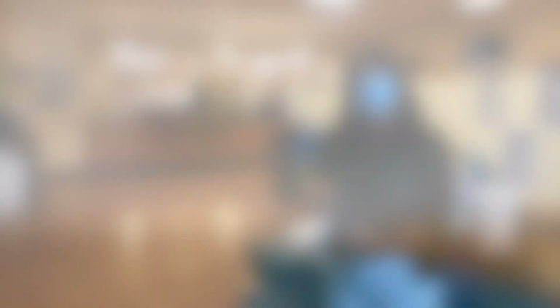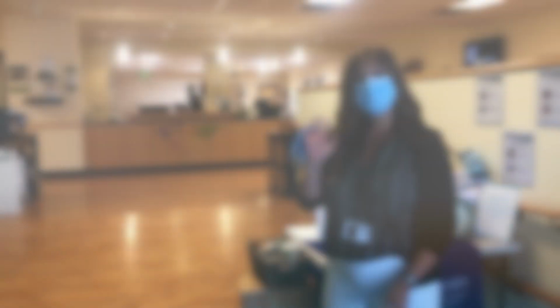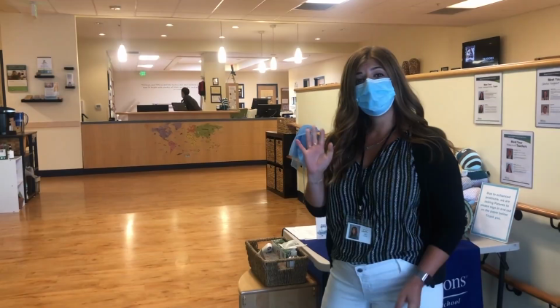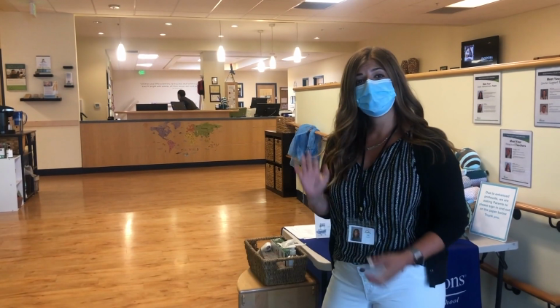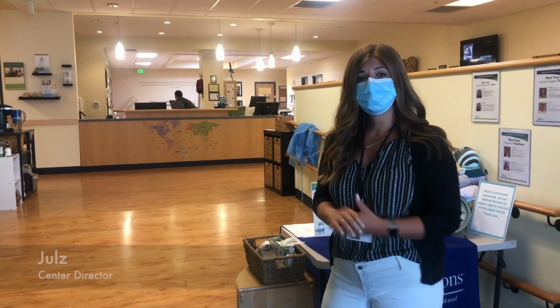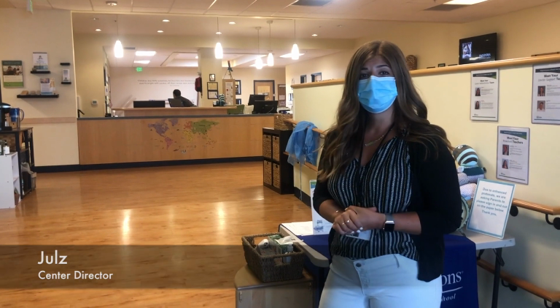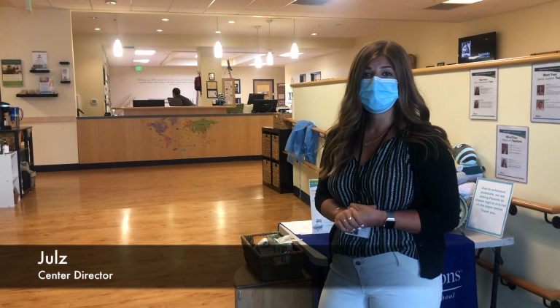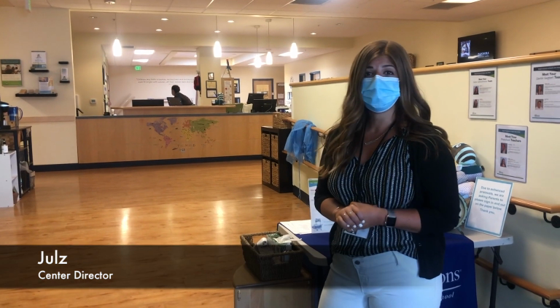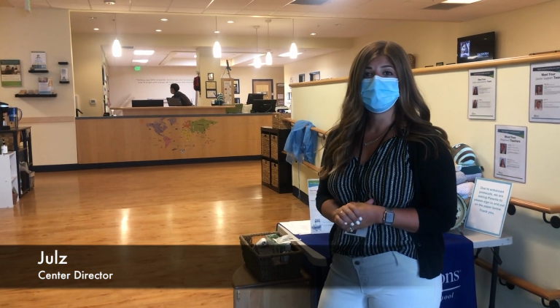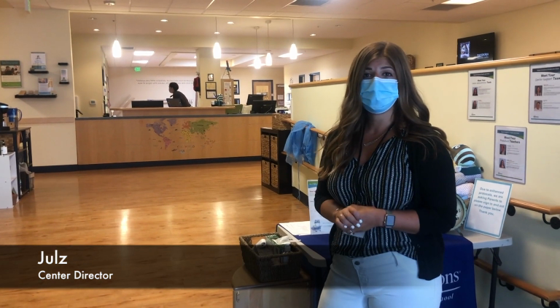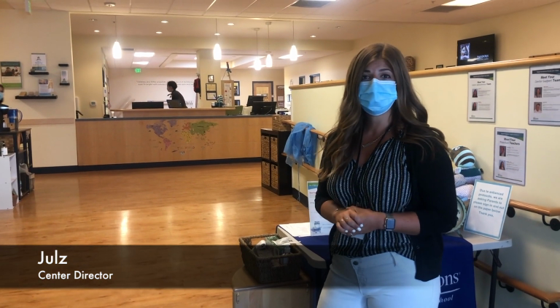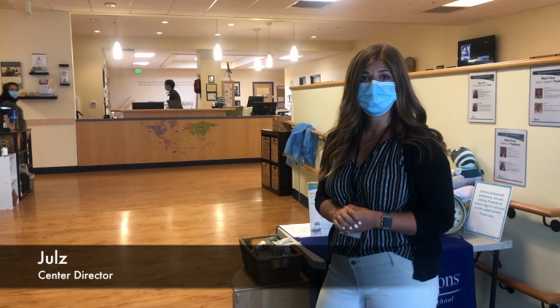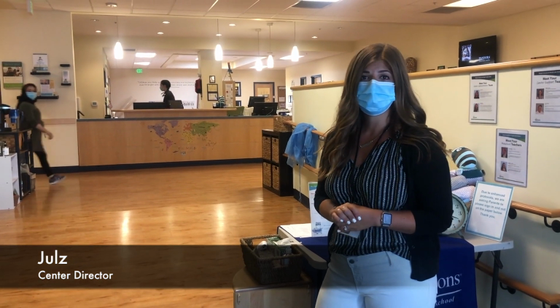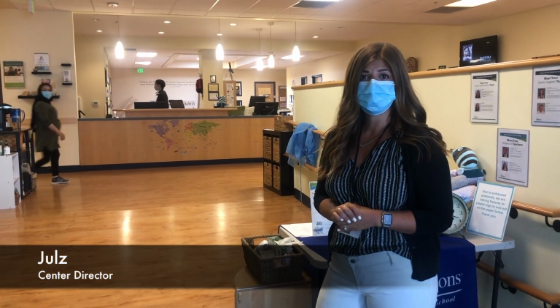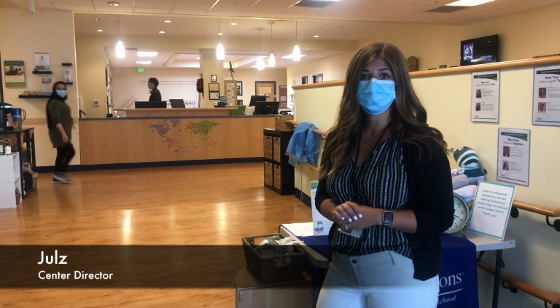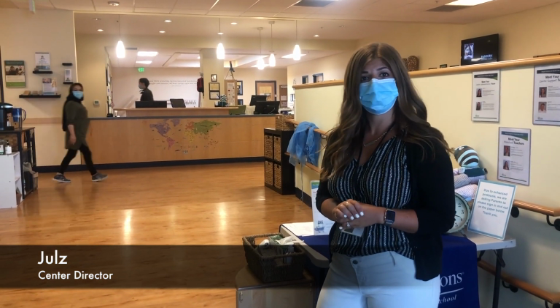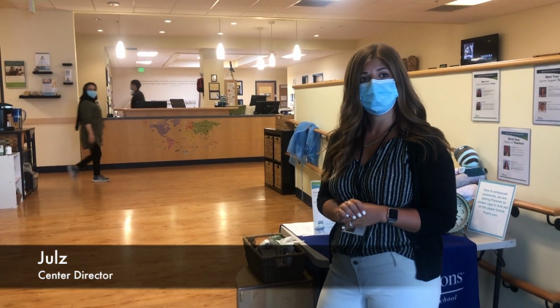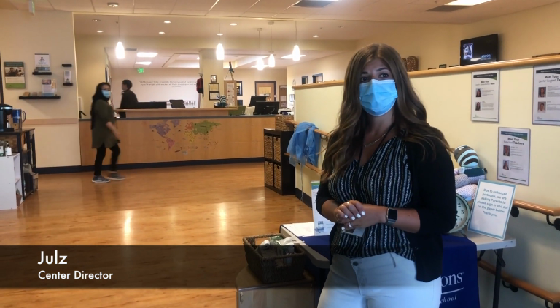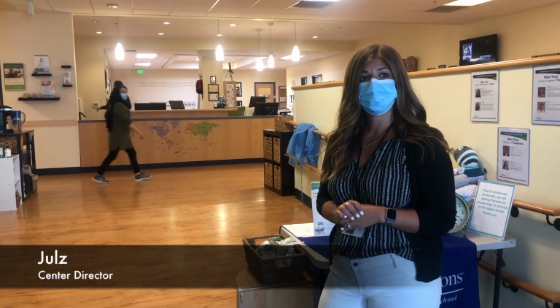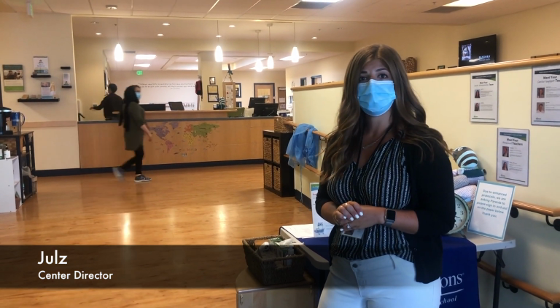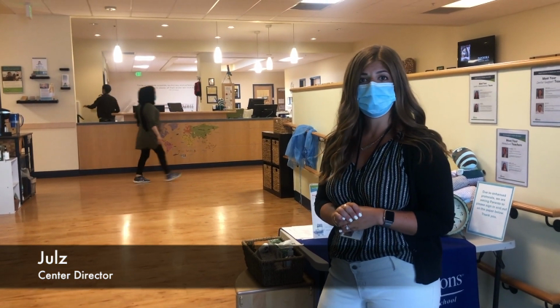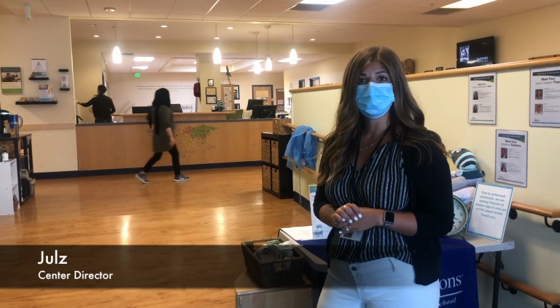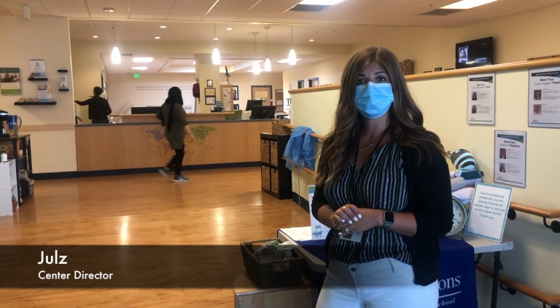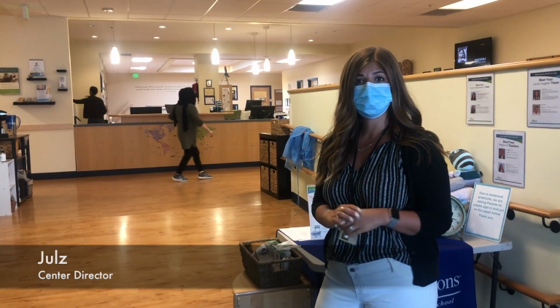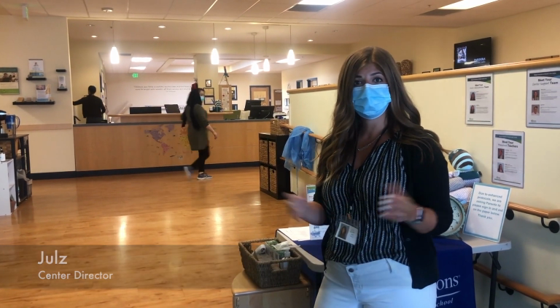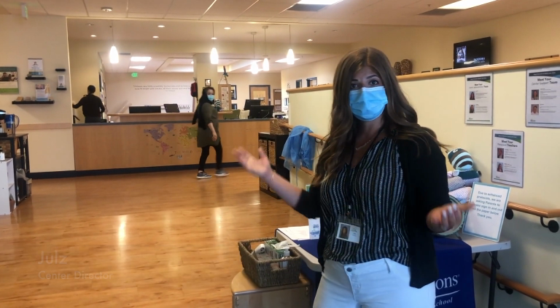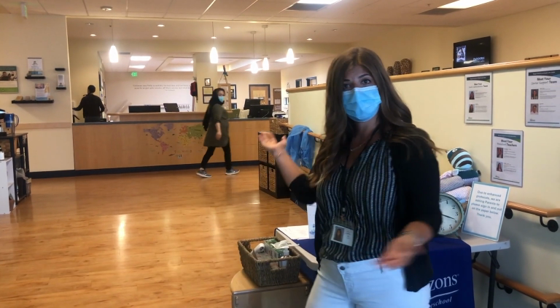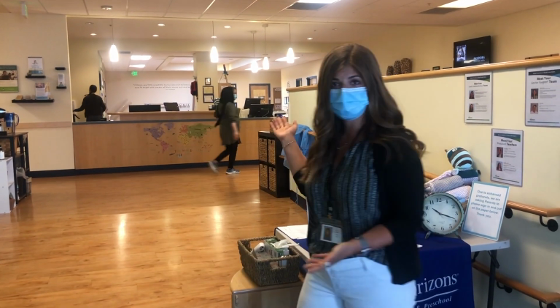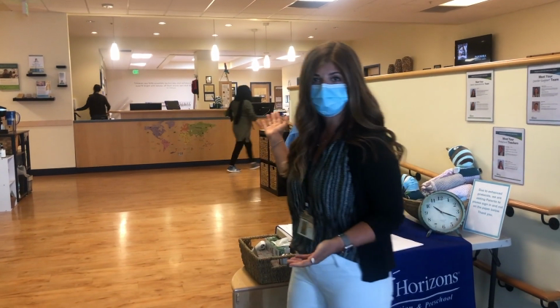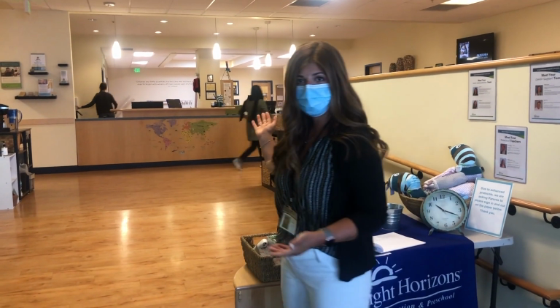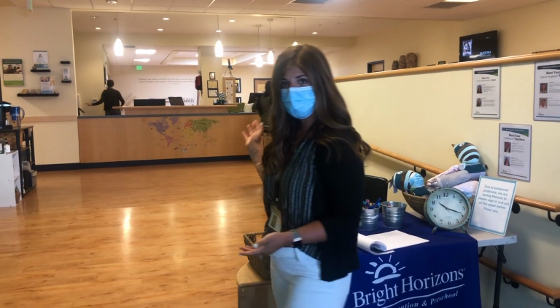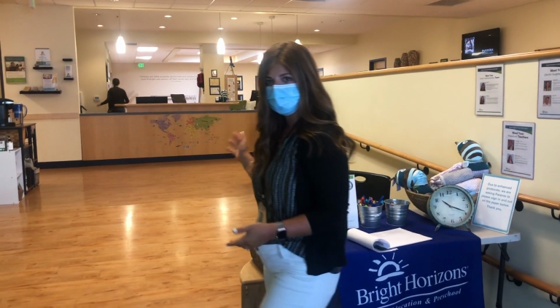Hello, welcome to Southlake Union. I'm Jules, the center director, and we are going to show you our school today. Come on back.